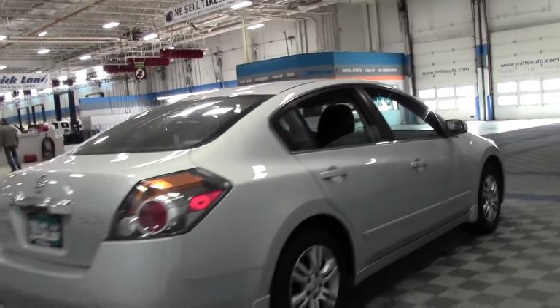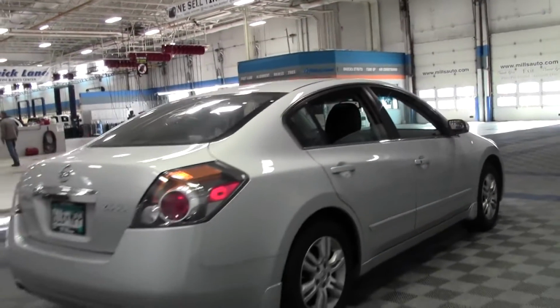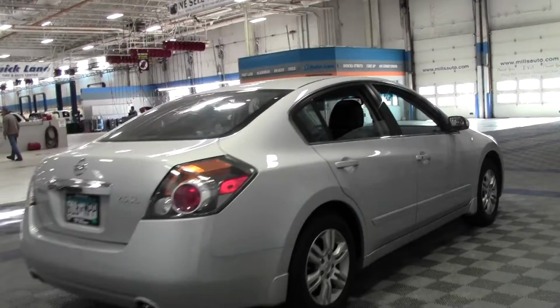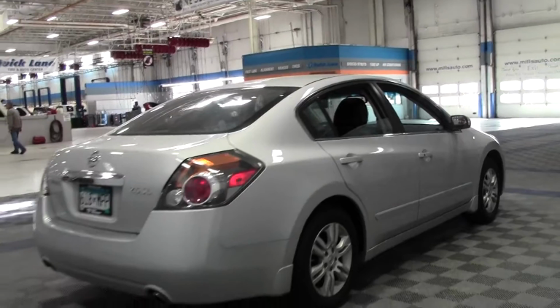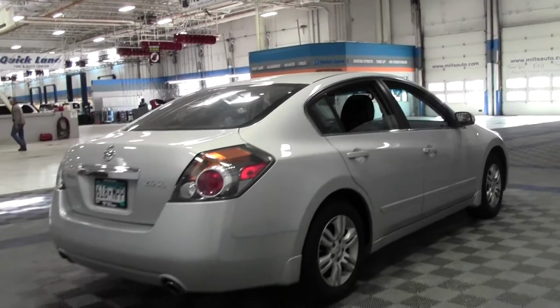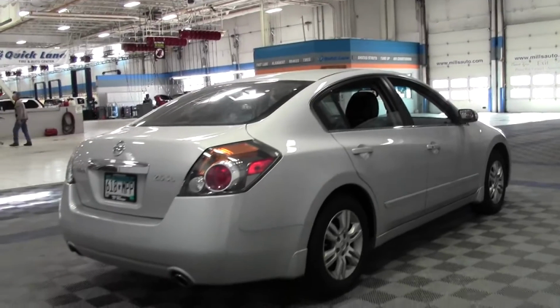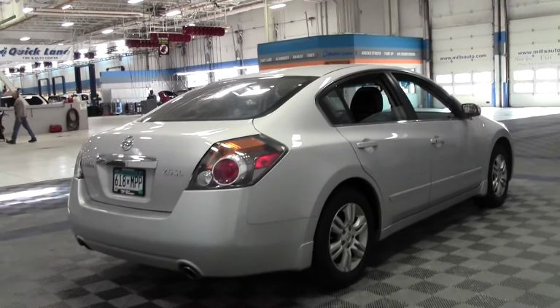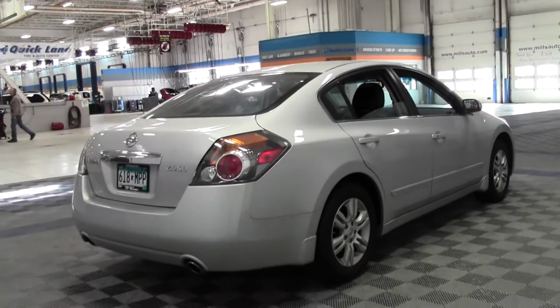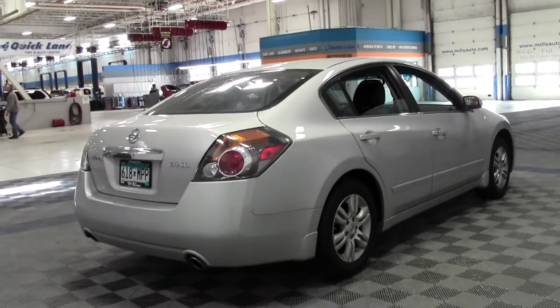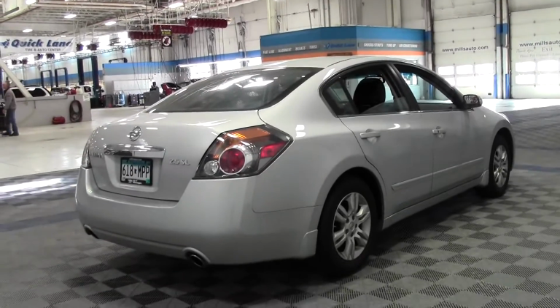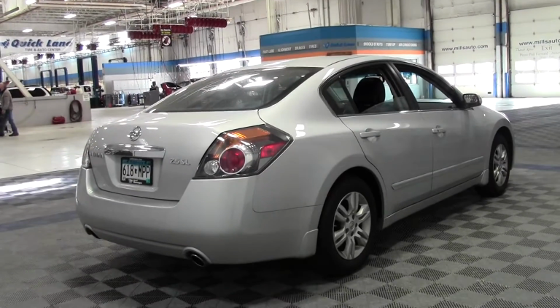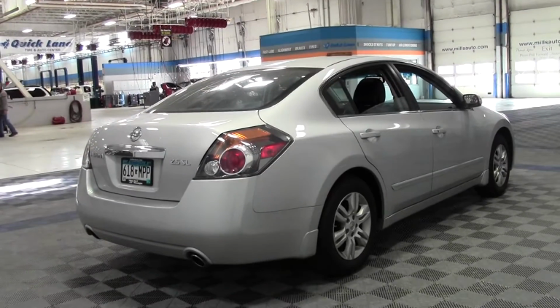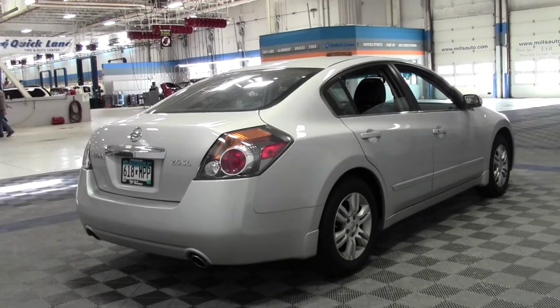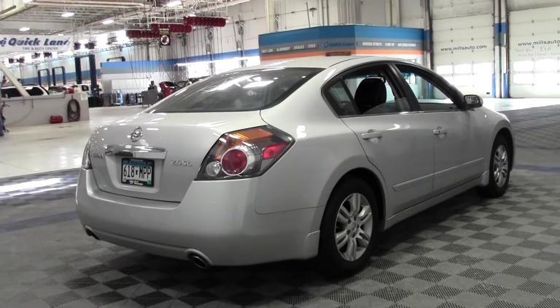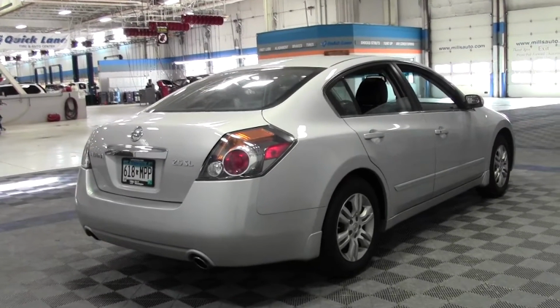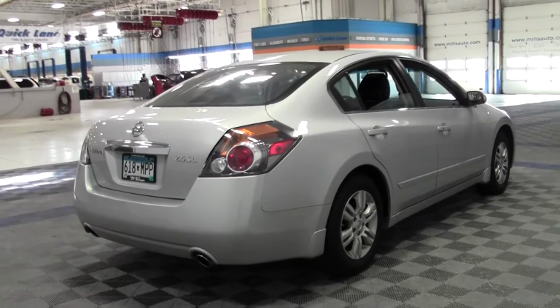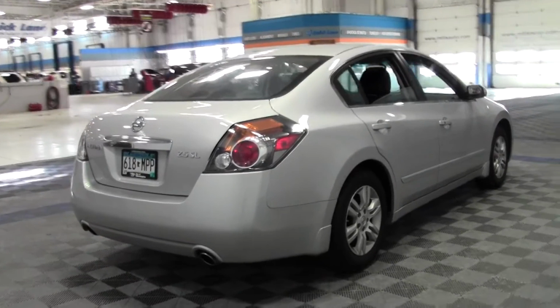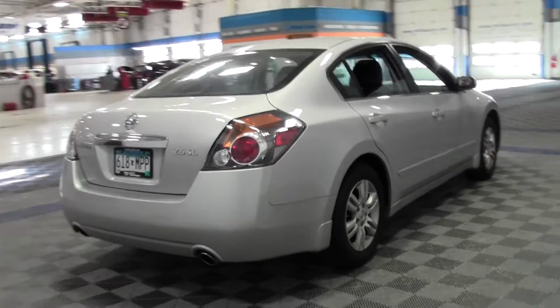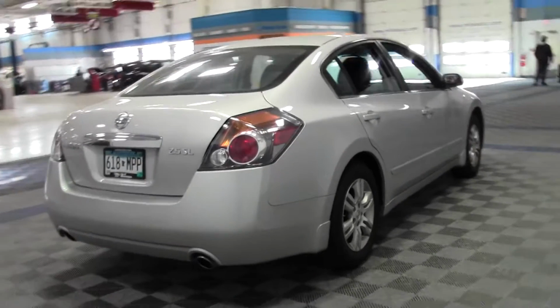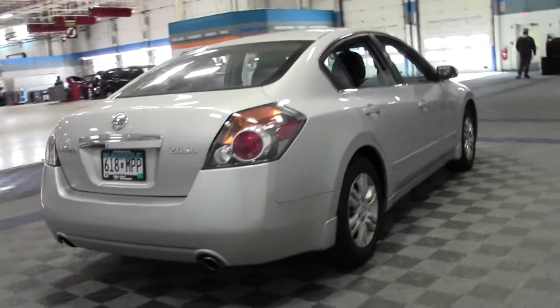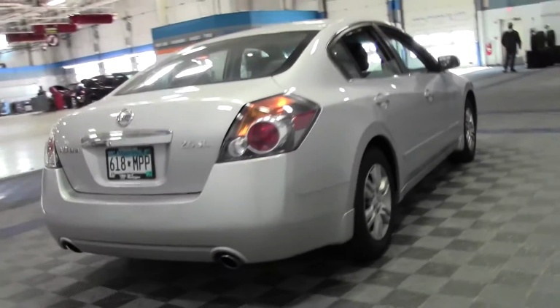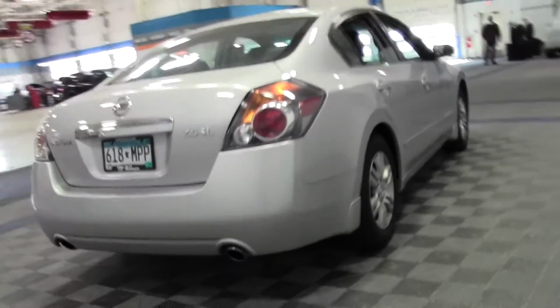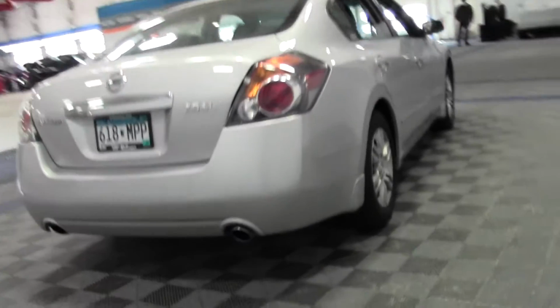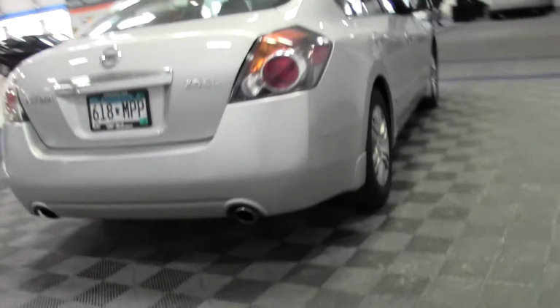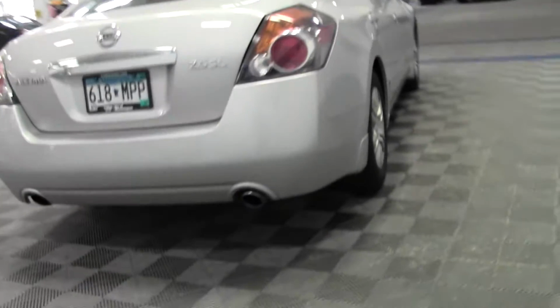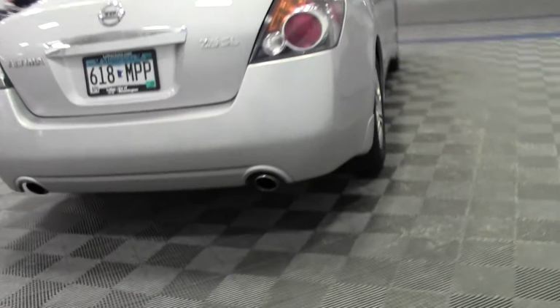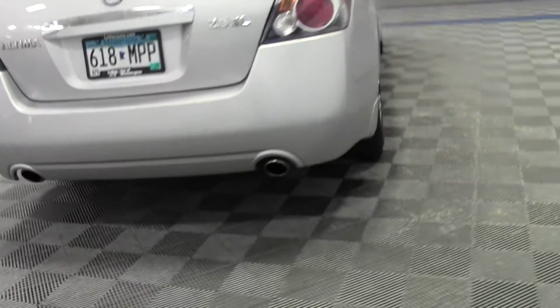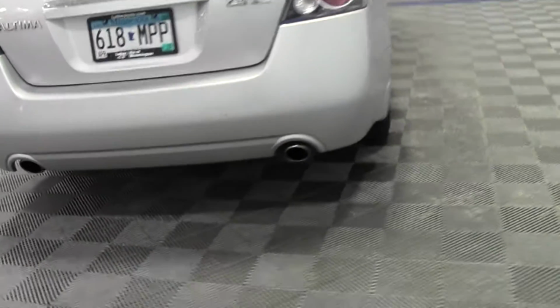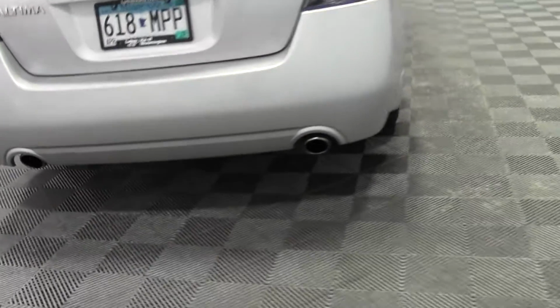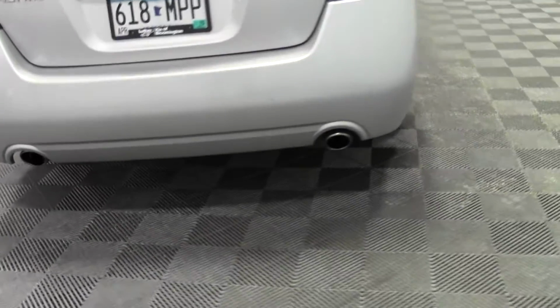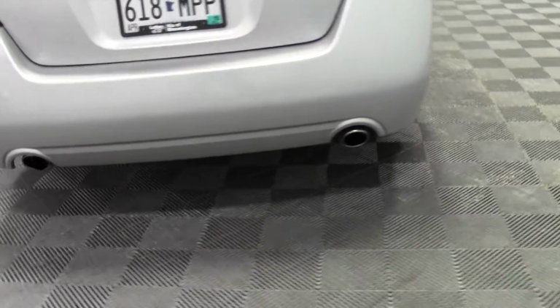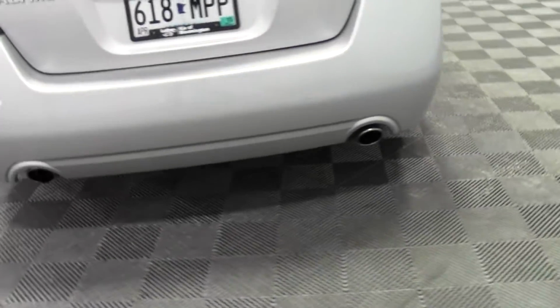It's got a moon roof, leather interior, heated front seats, and dual exhaust in the back.